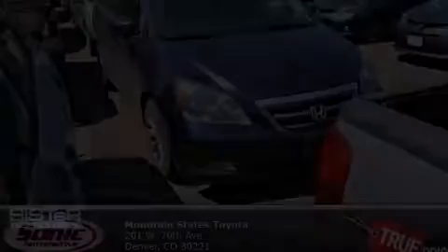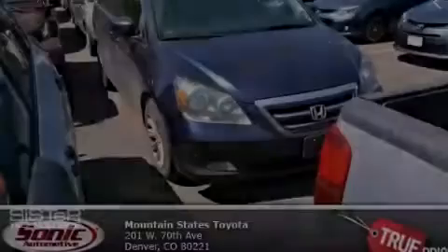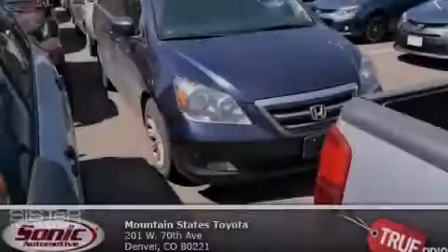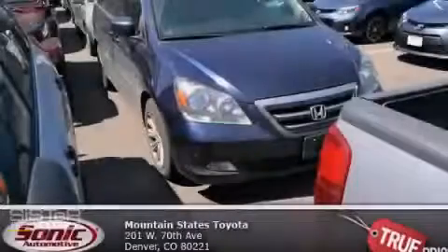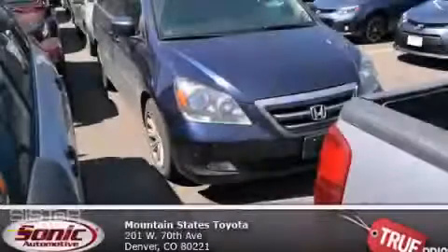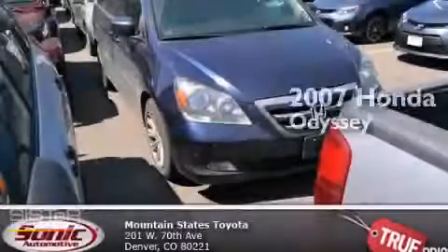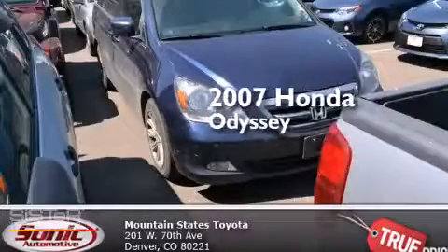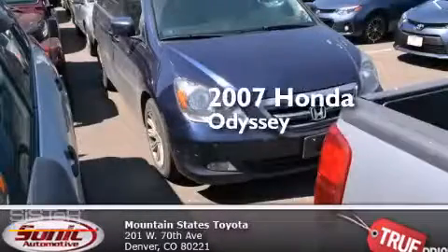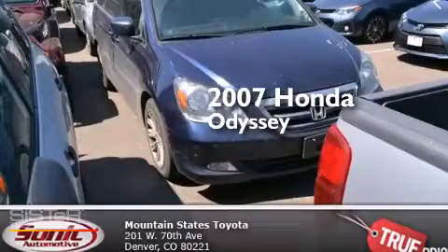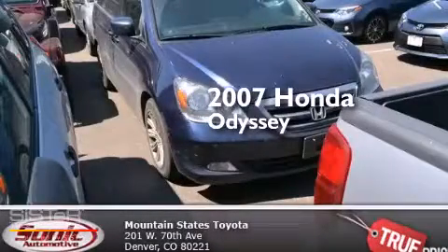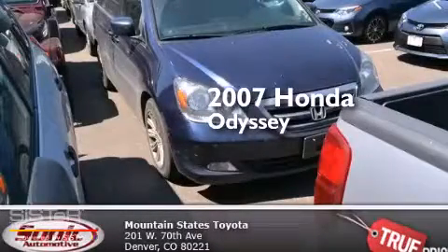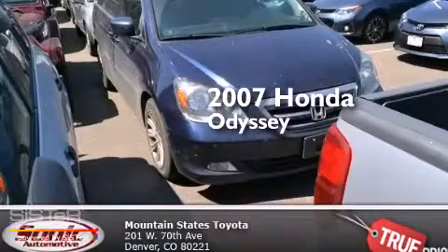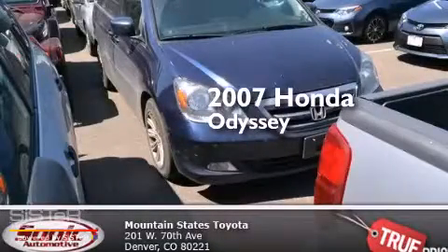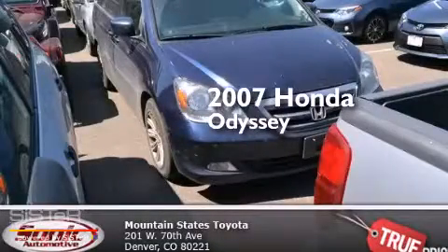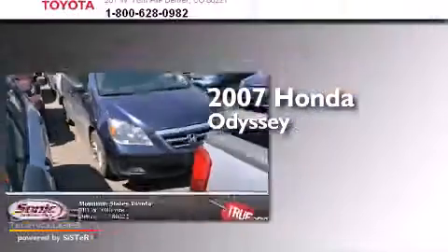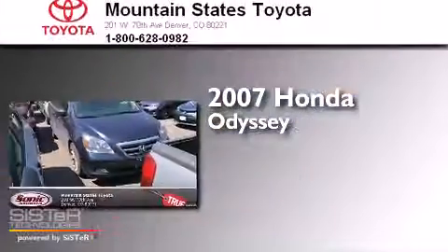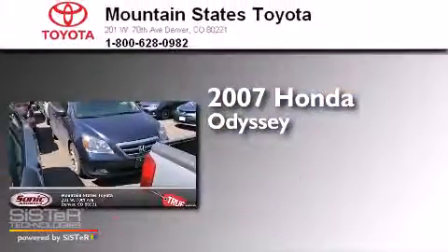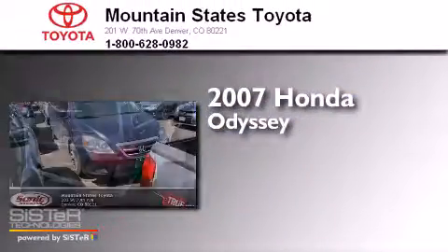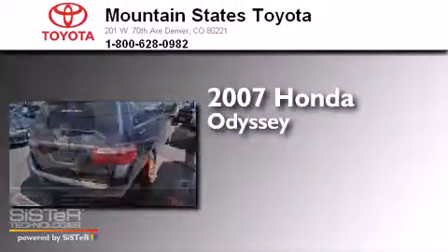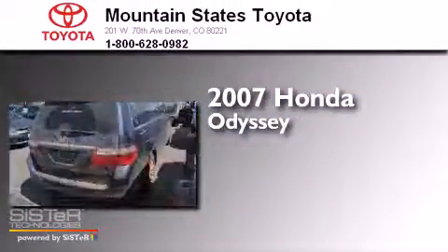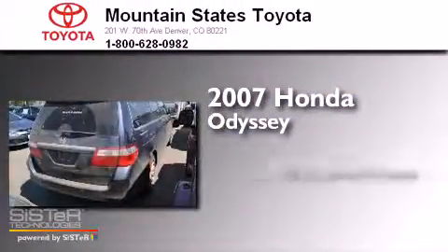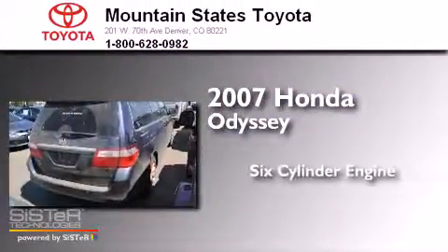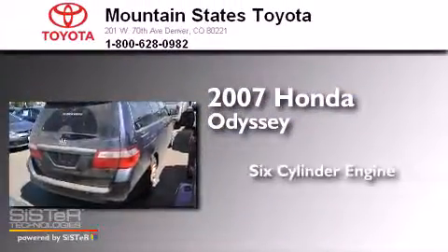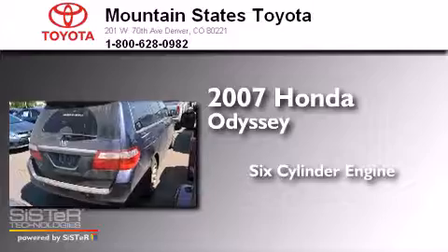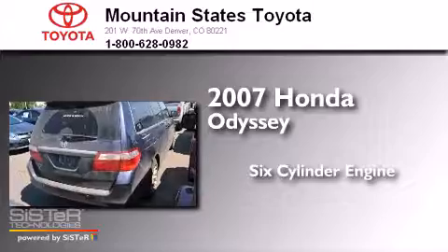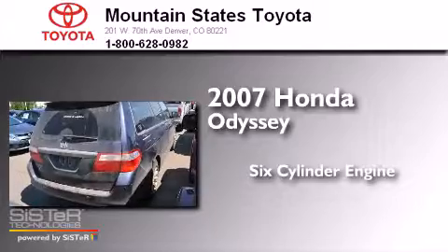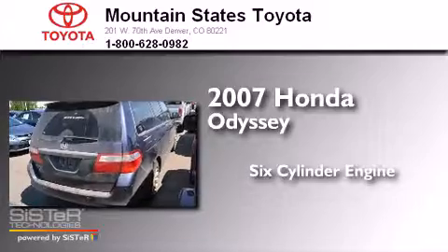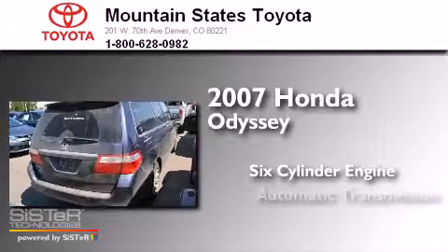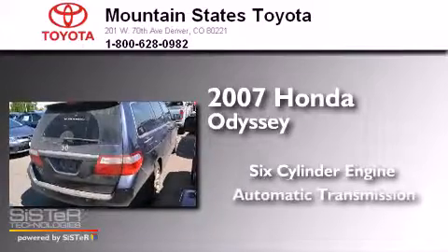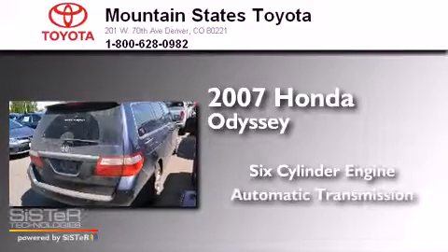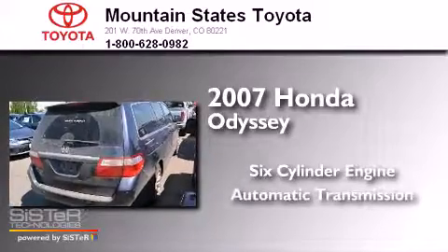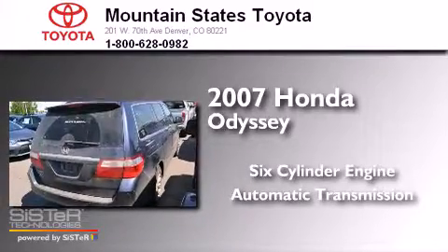This is a 2007 Honda Odyssey. It has a six-cylinder engine and an automatic transmission.